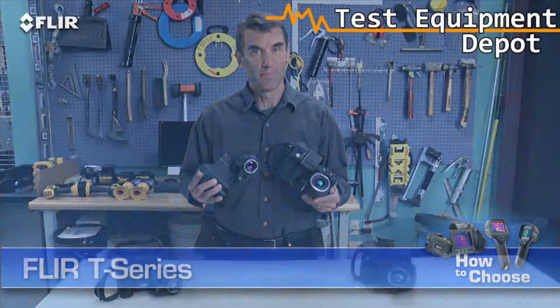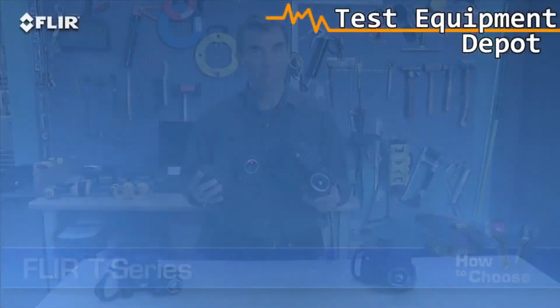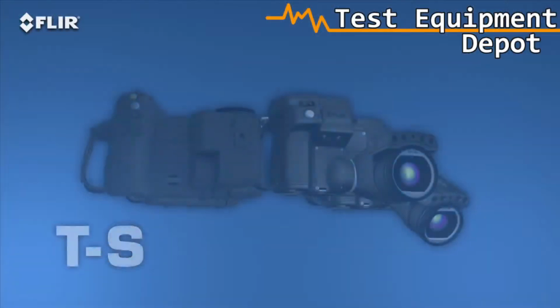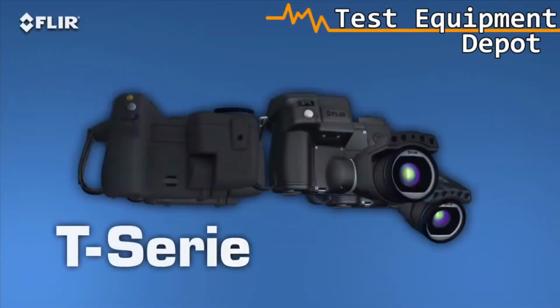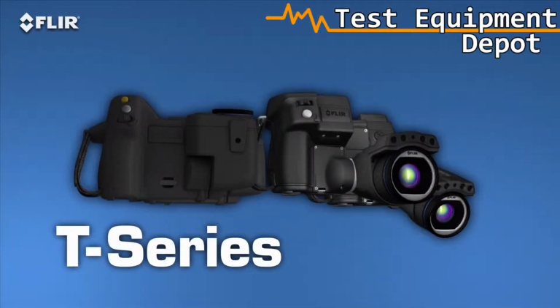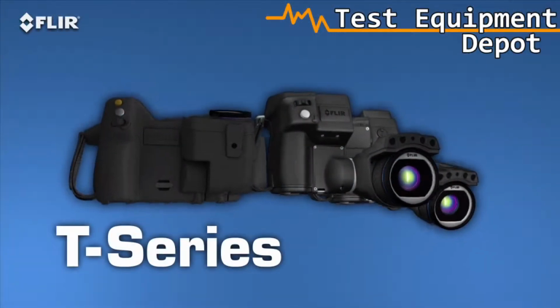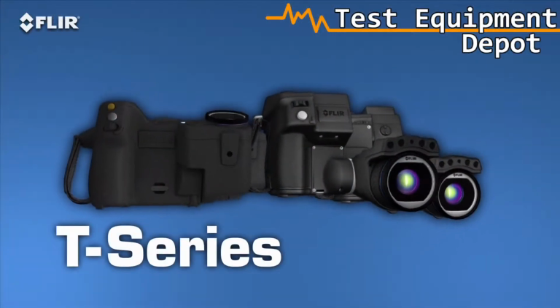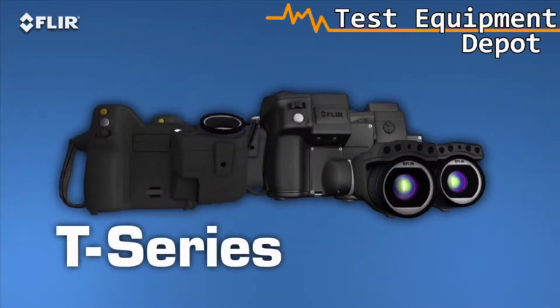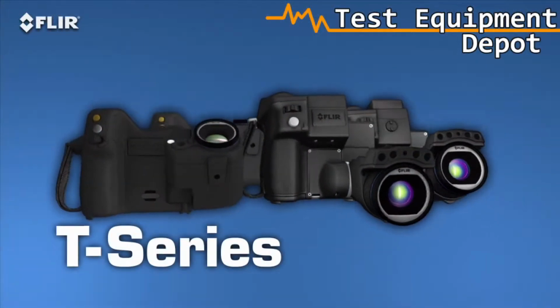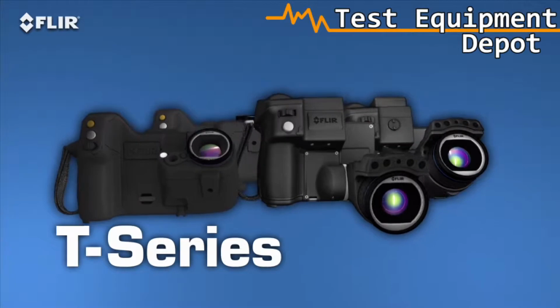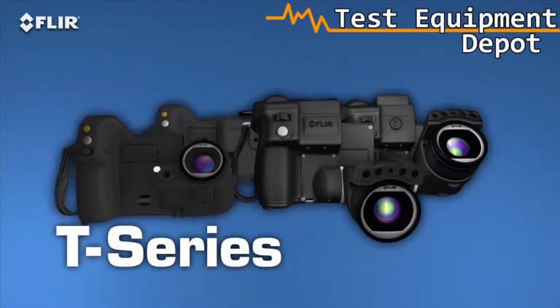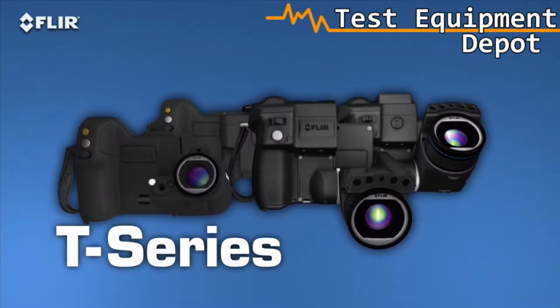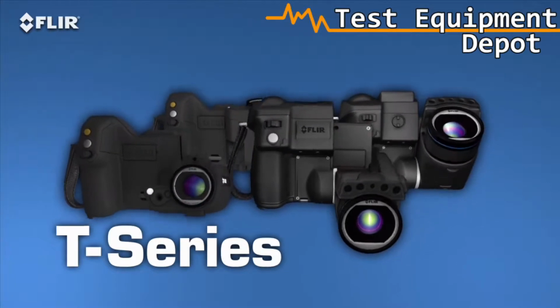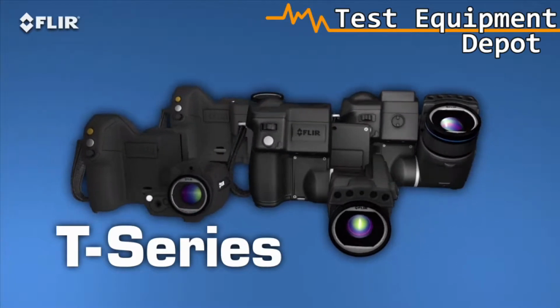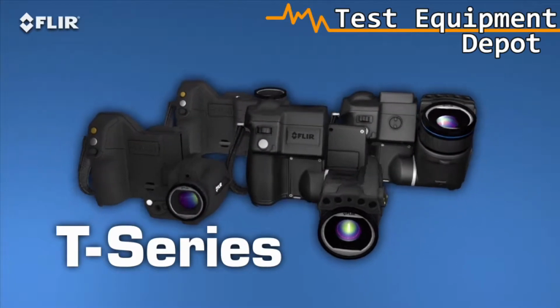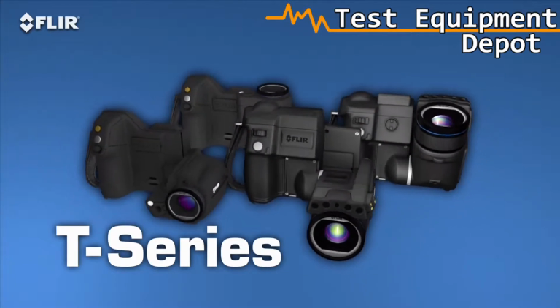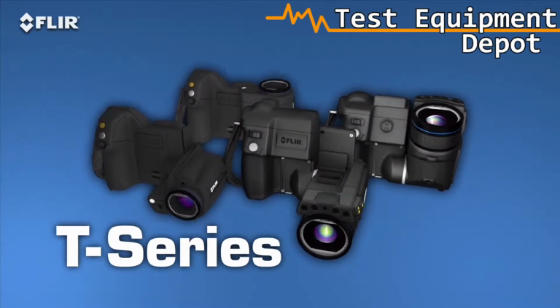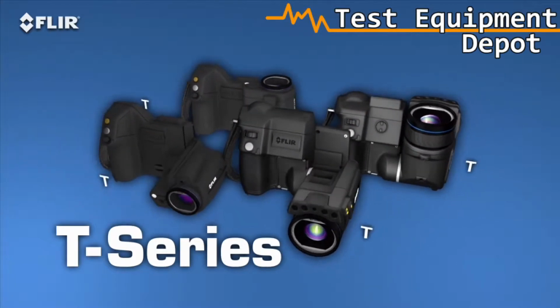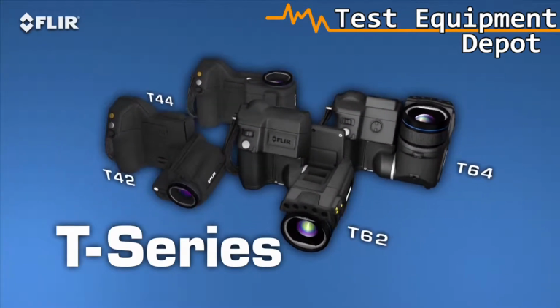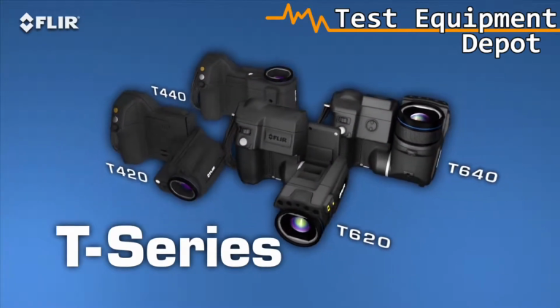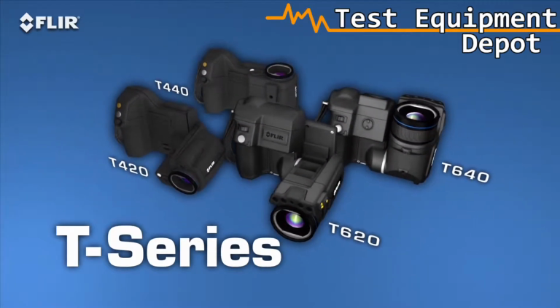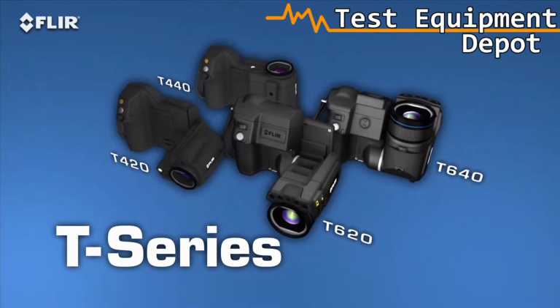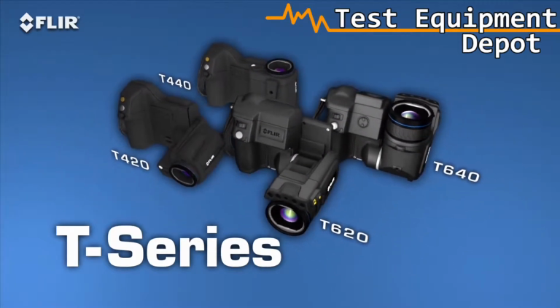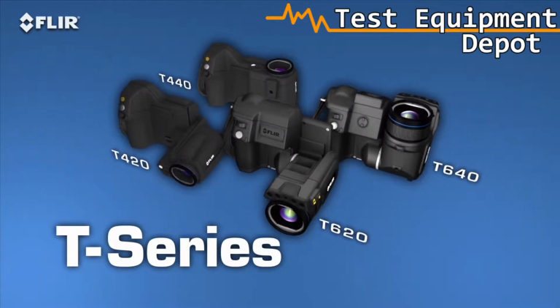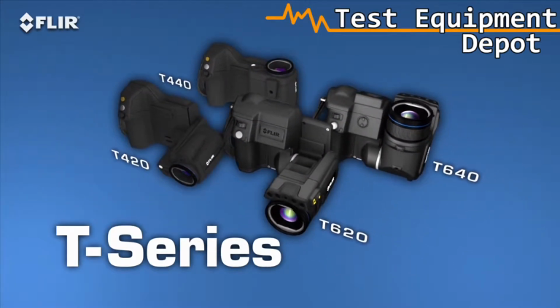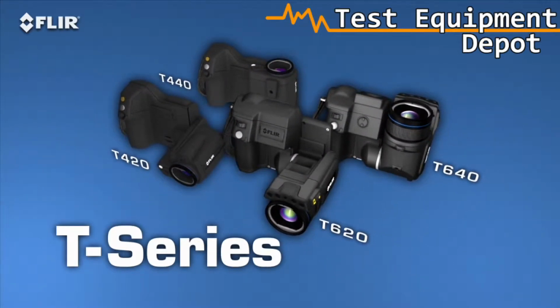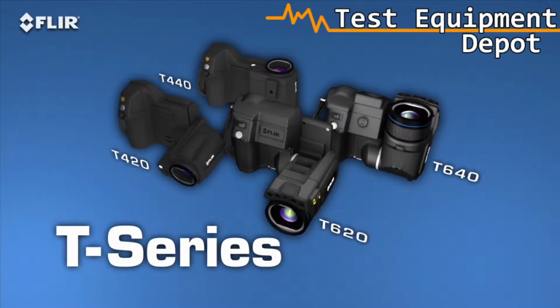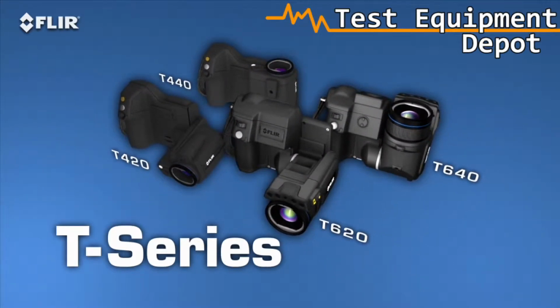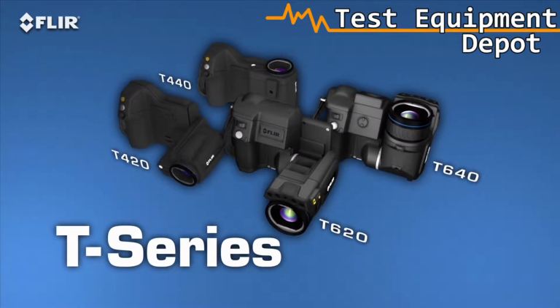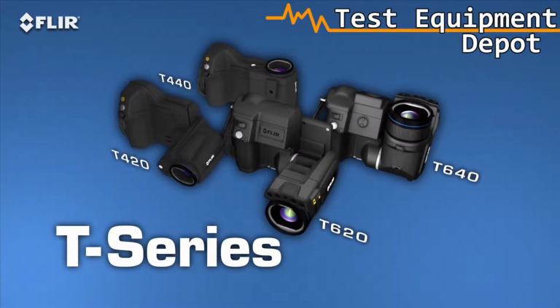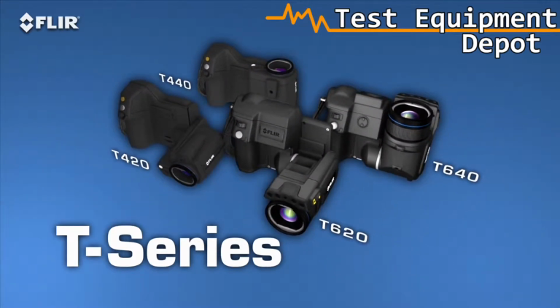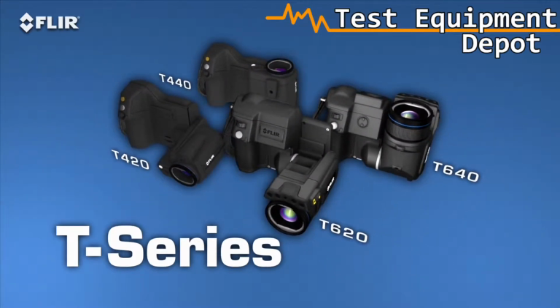They're available in four models and with resolutions up to 640x480. These are the most ergonomic thermal imagers you're going to find.